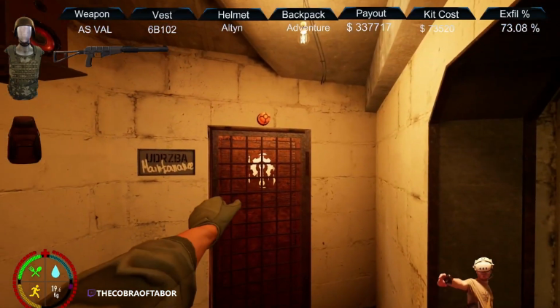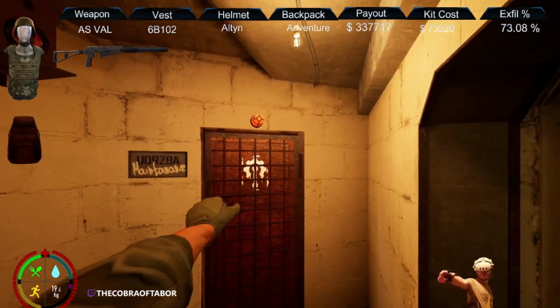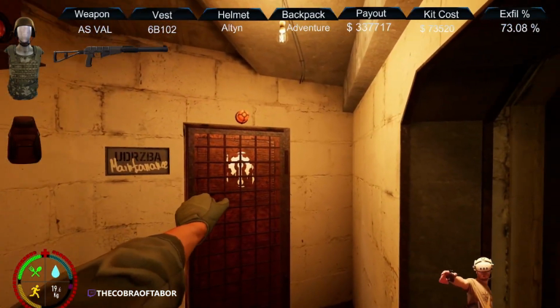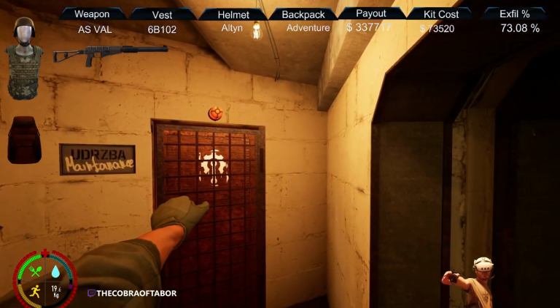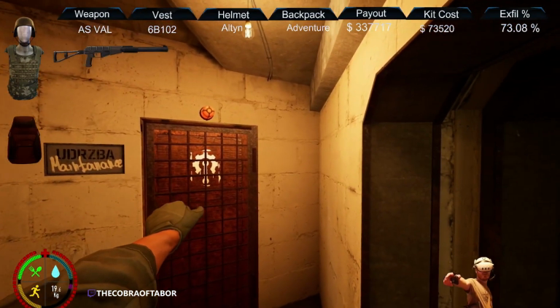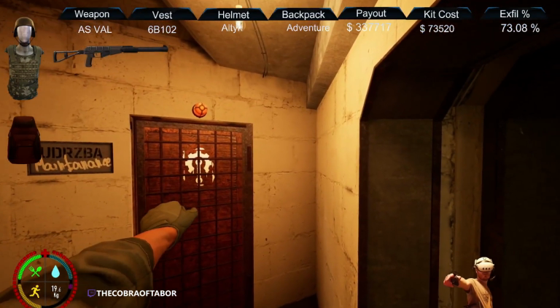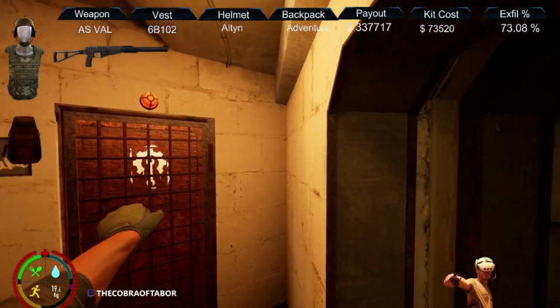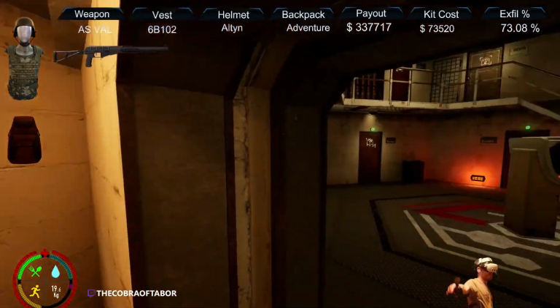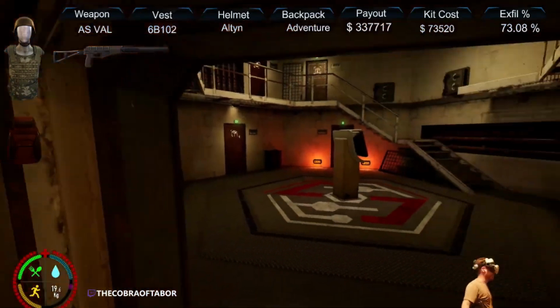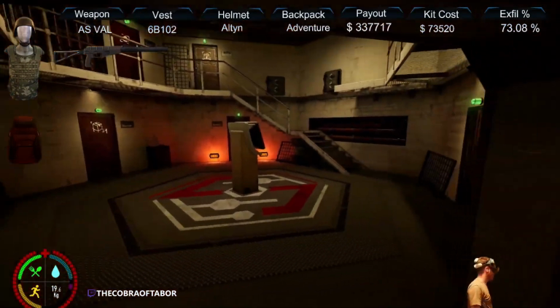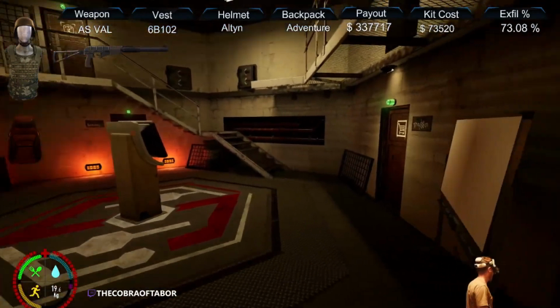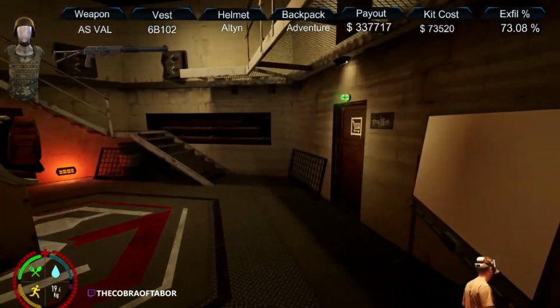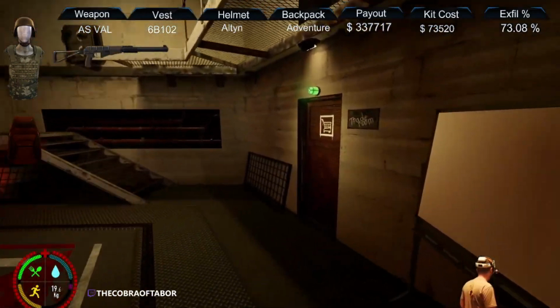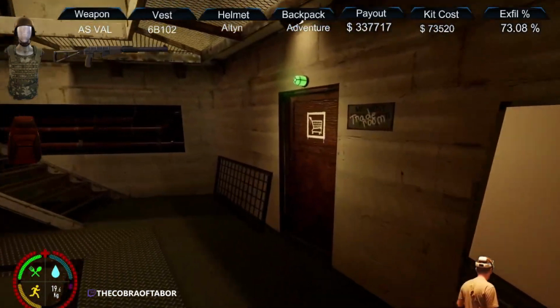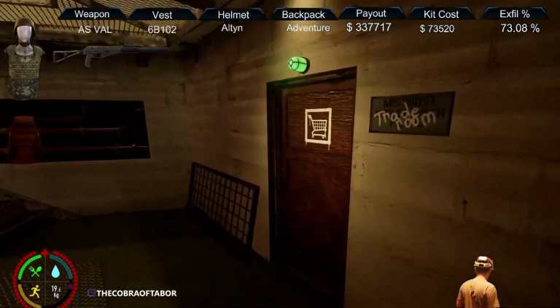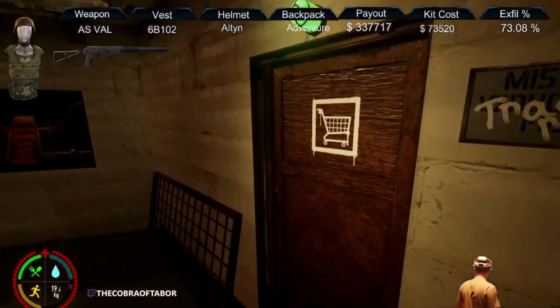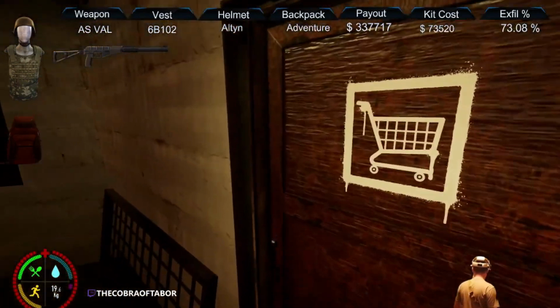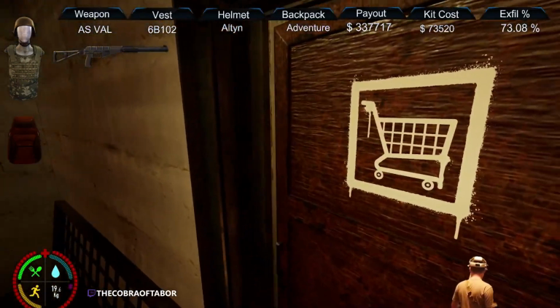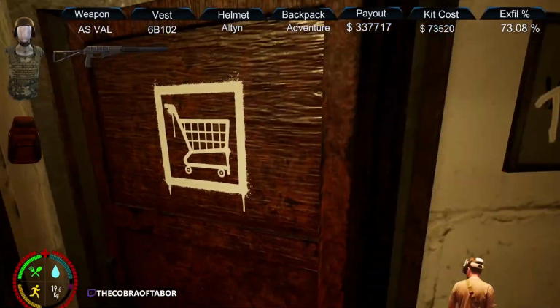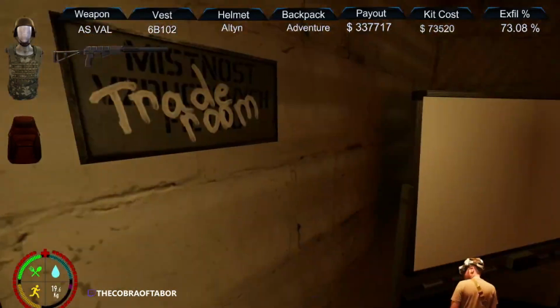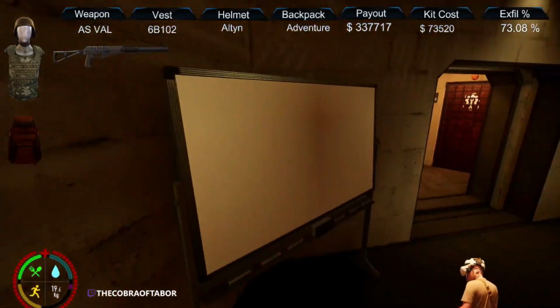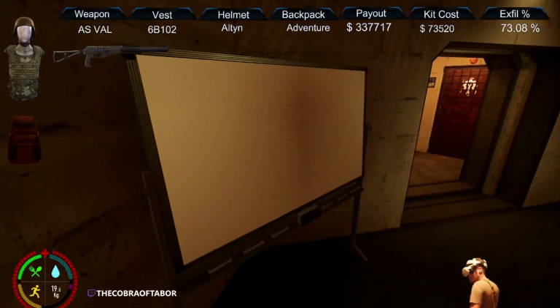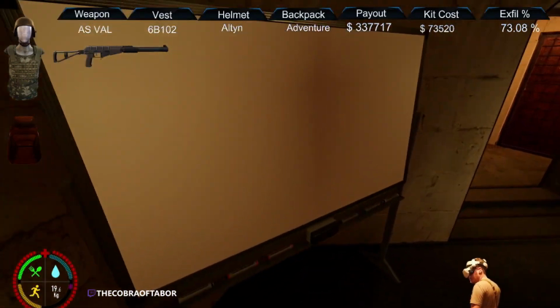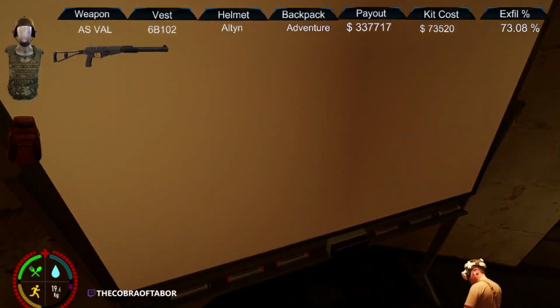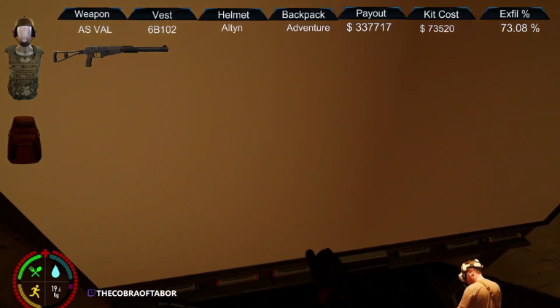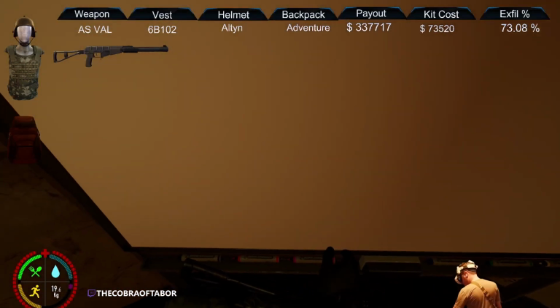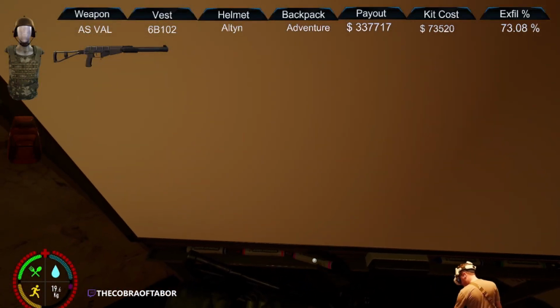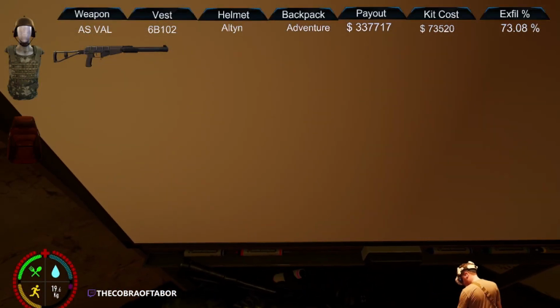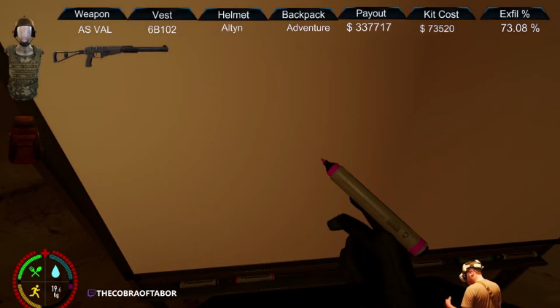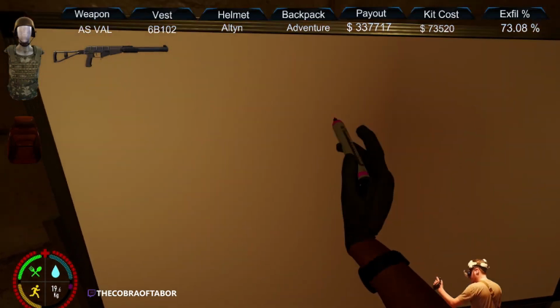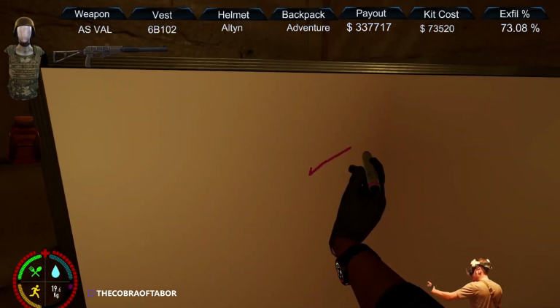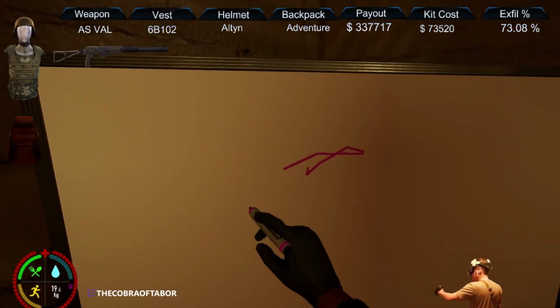The maintenance room, for now, is useless — it's just a storage room, basically. Here, you can draw on the board. Because, why not?